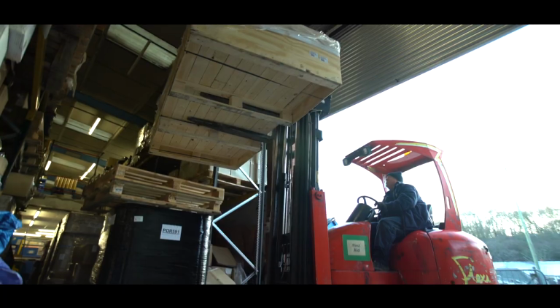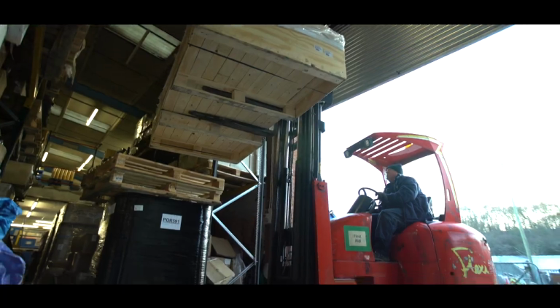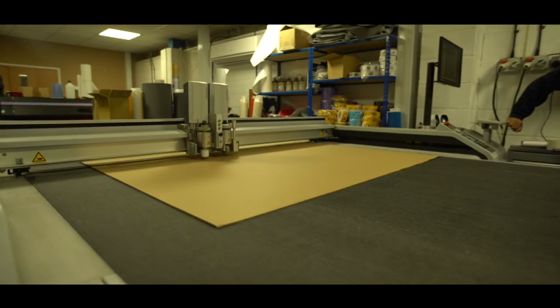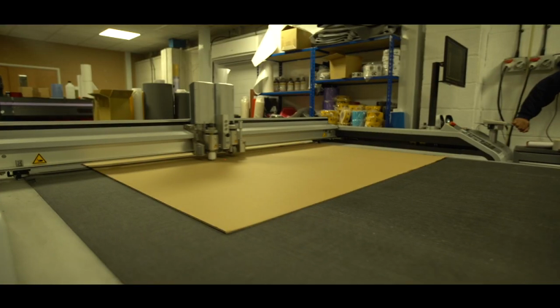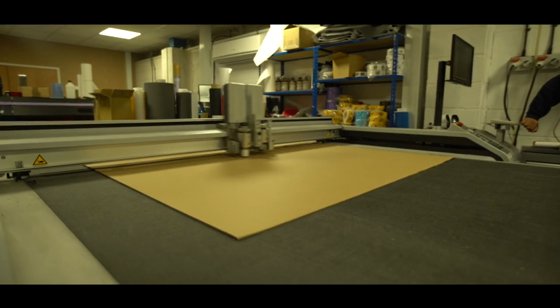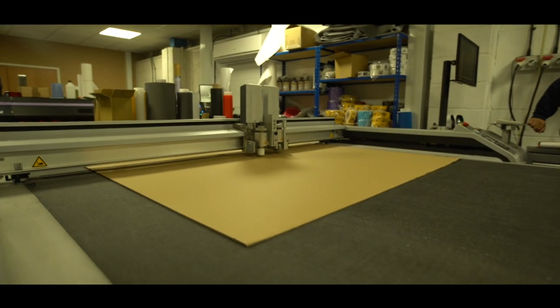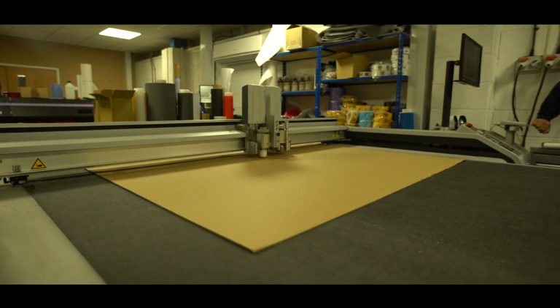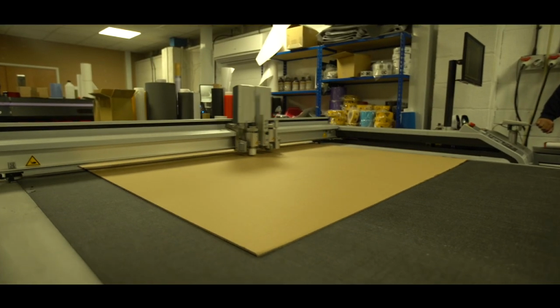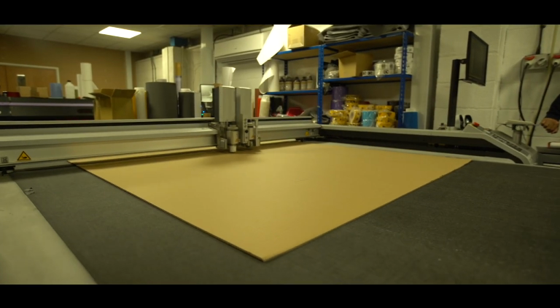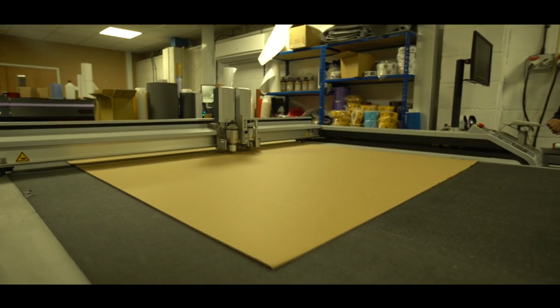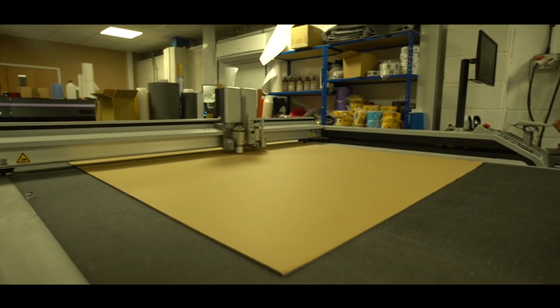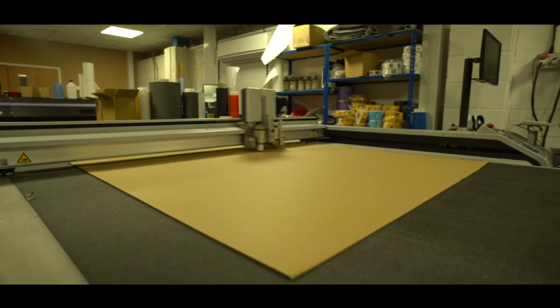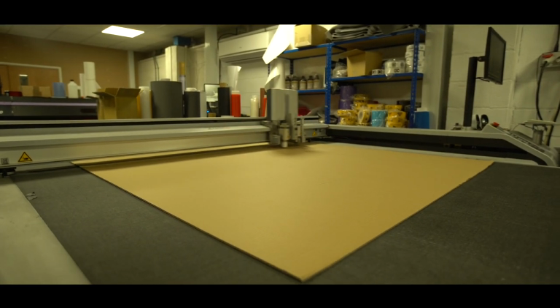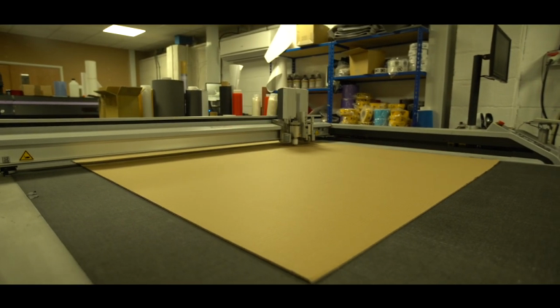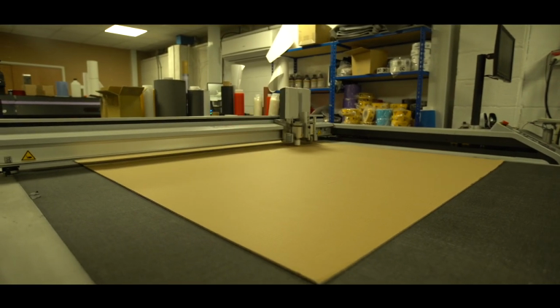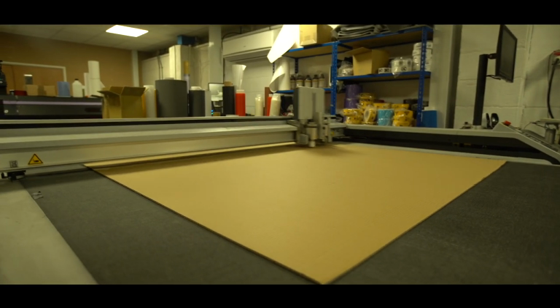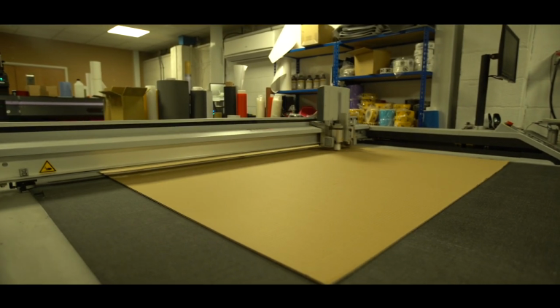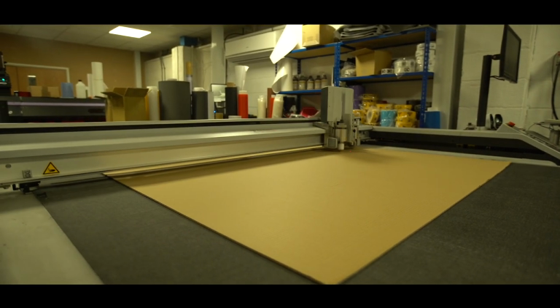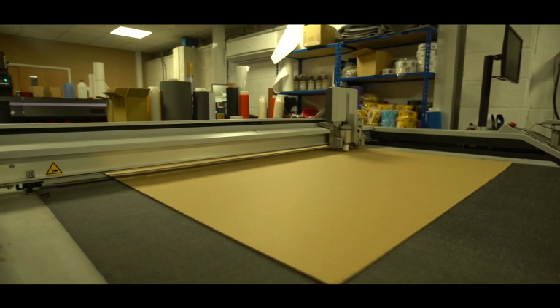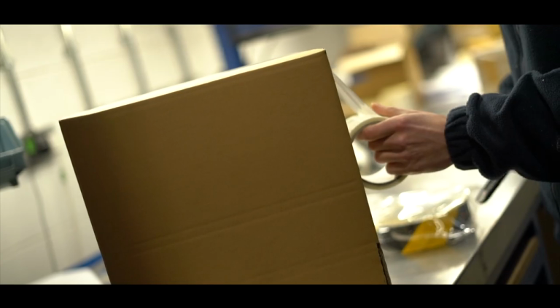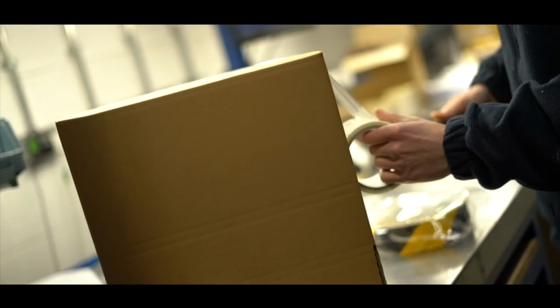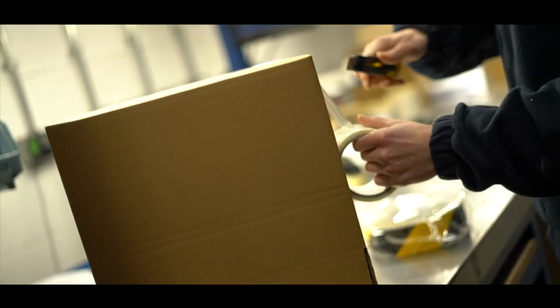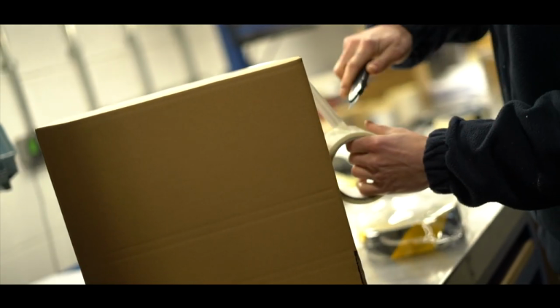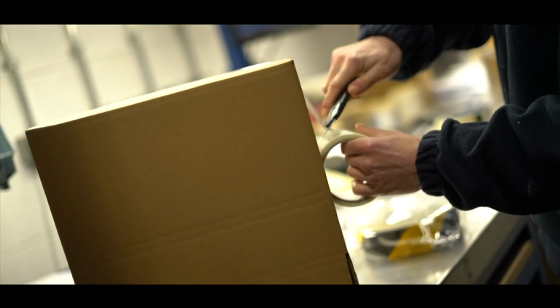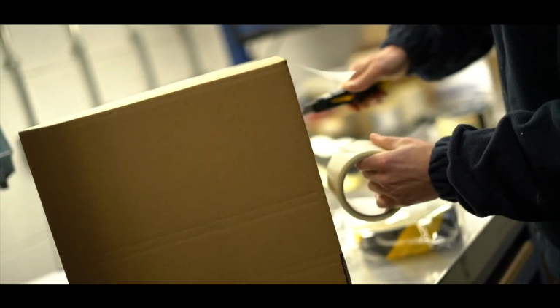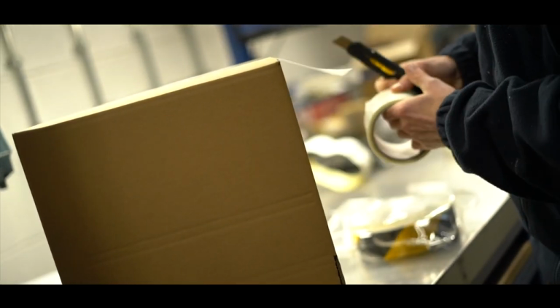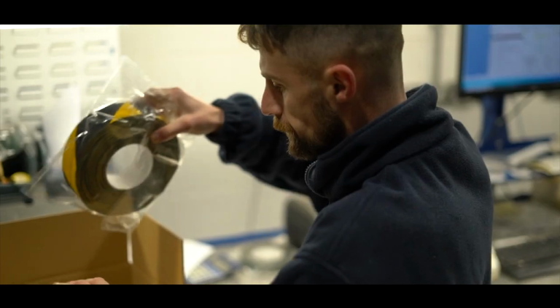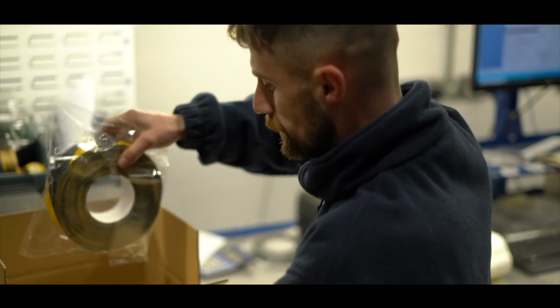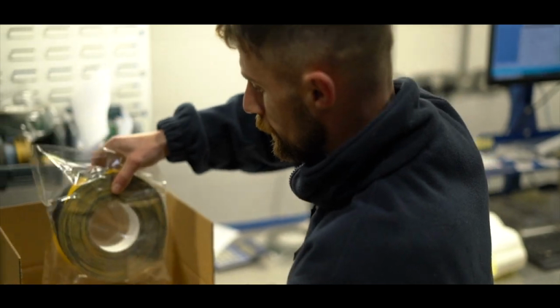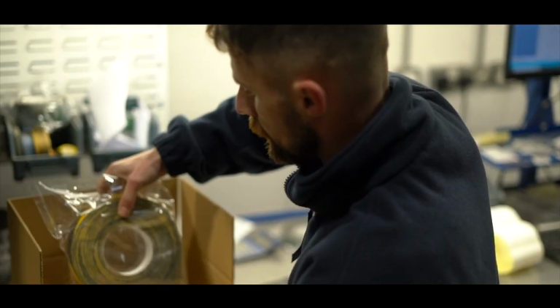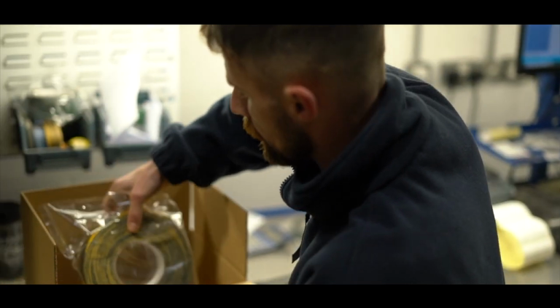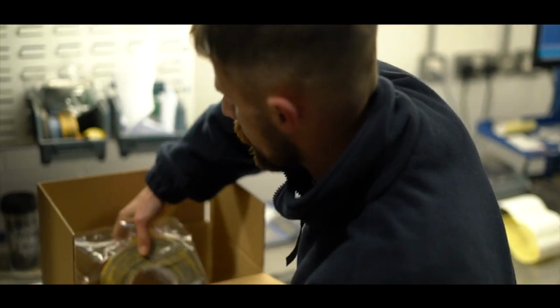We don't like margins of error, so state-of-the-art machines like our CNC routing machines are a firm favourite.